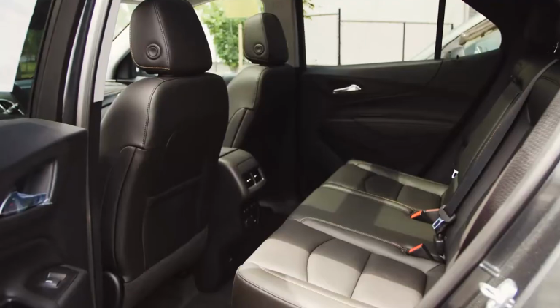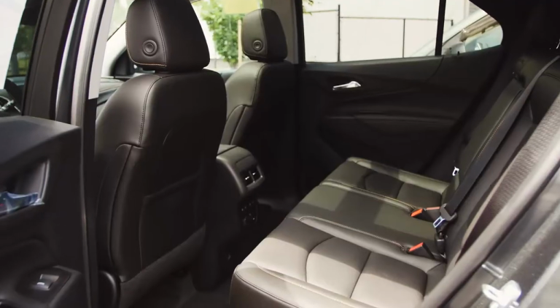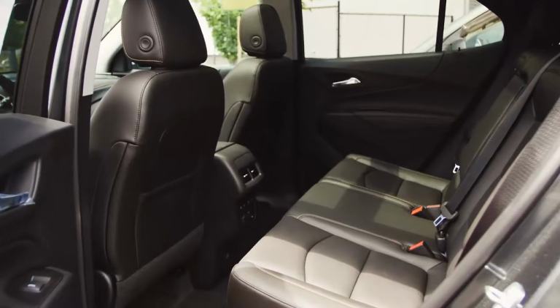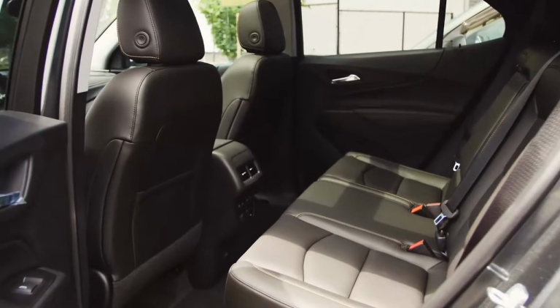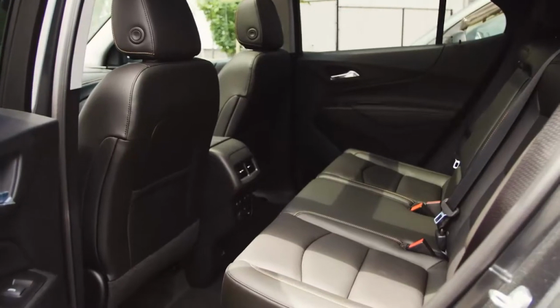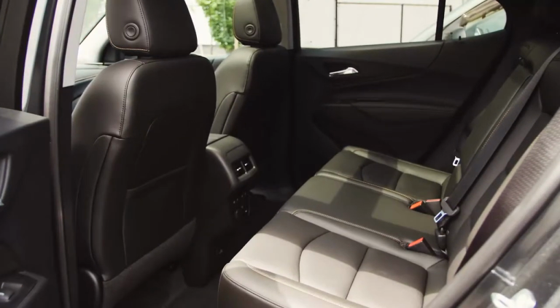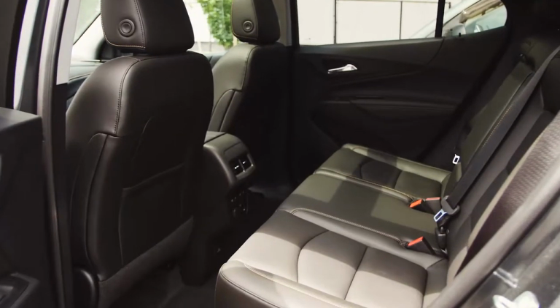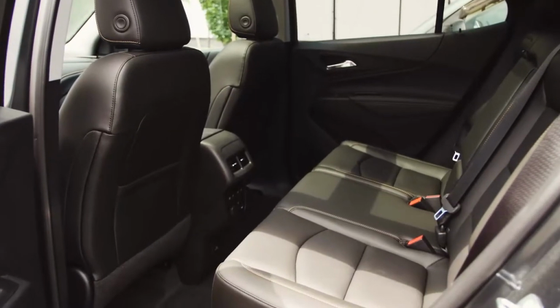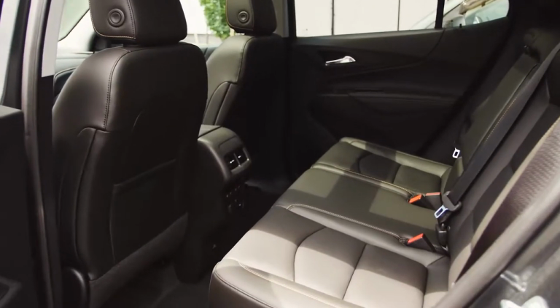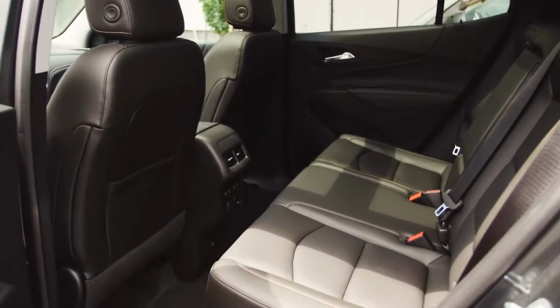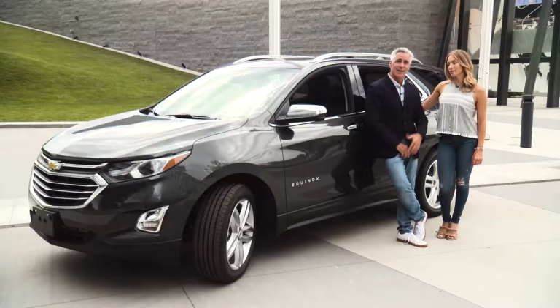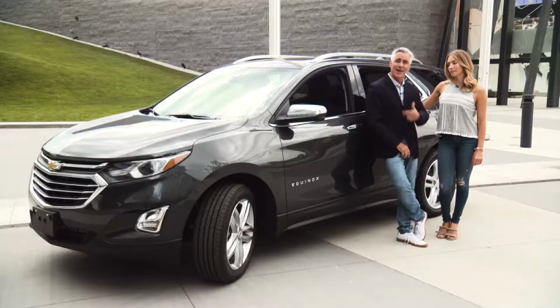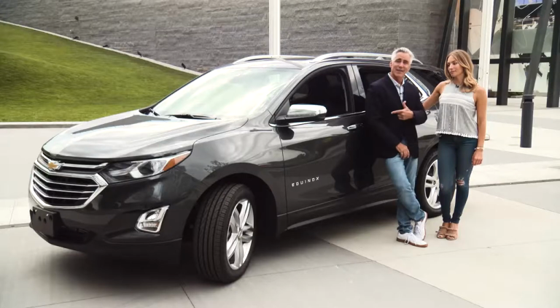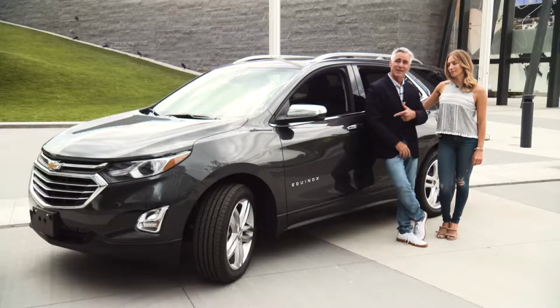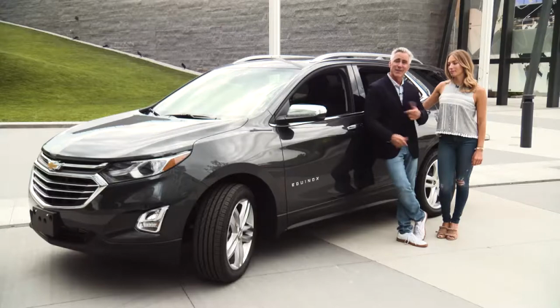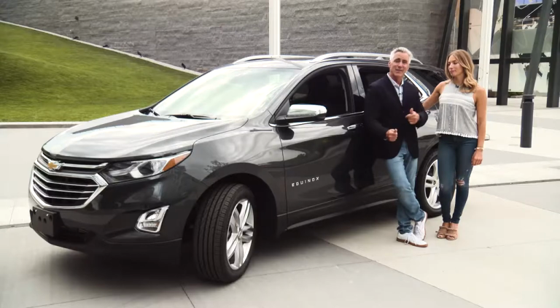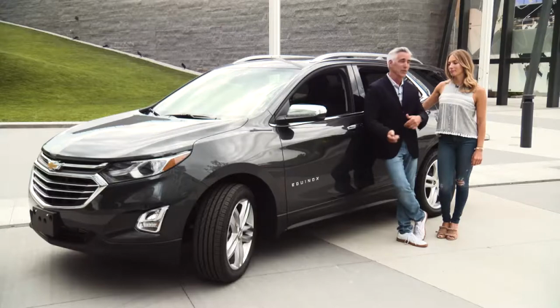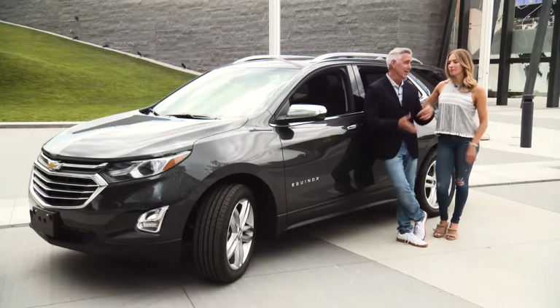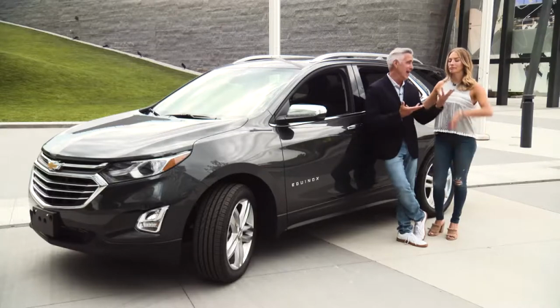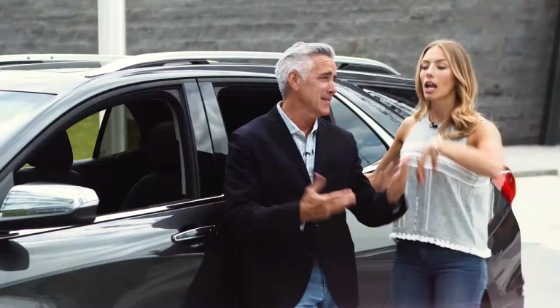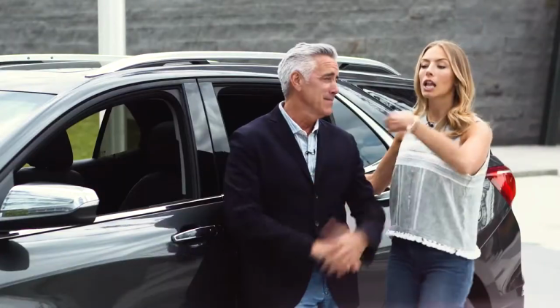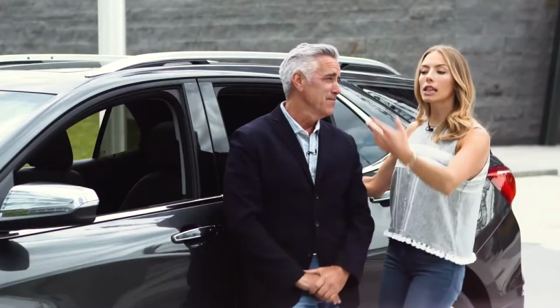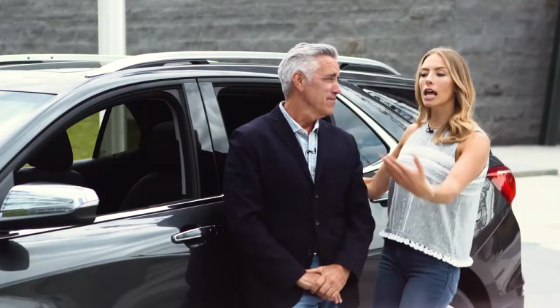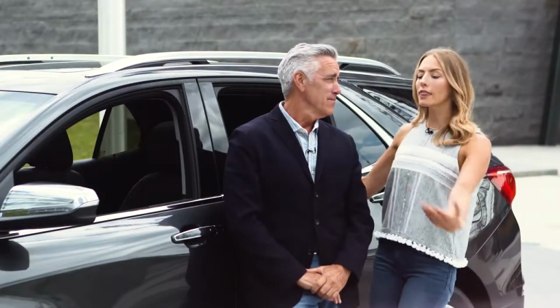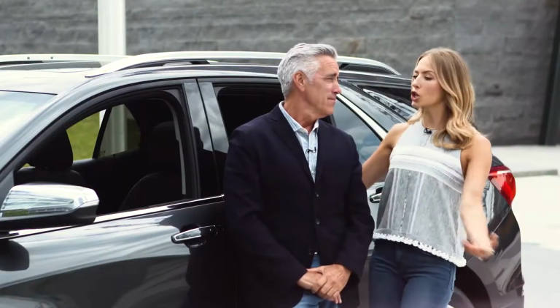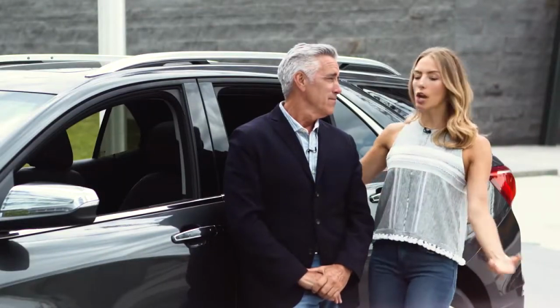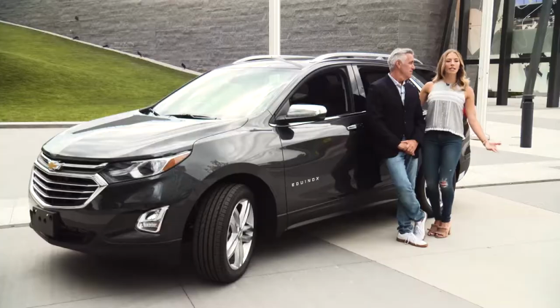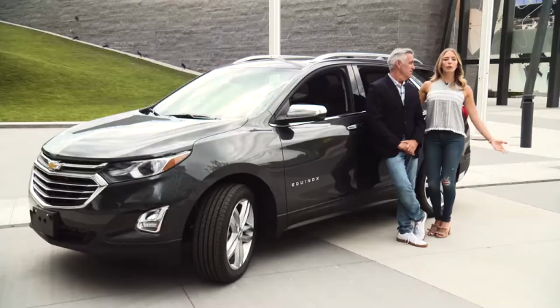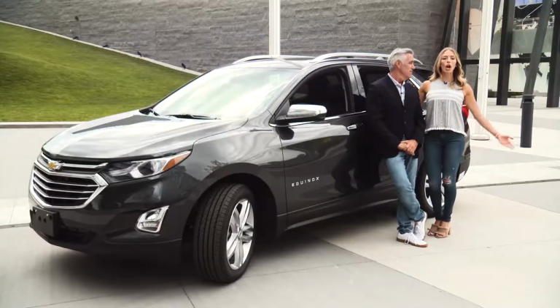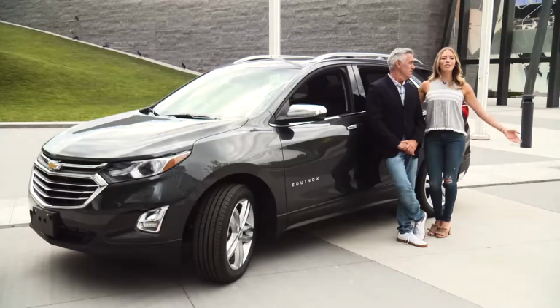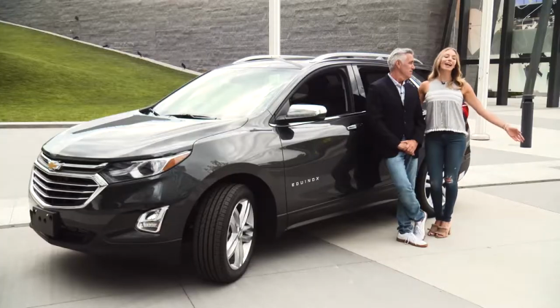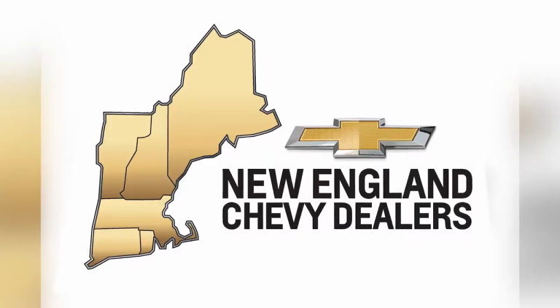Plus it has a lot of interior space. Yeah, climb in, take the wheel, and let the Chevy Equinox carry.